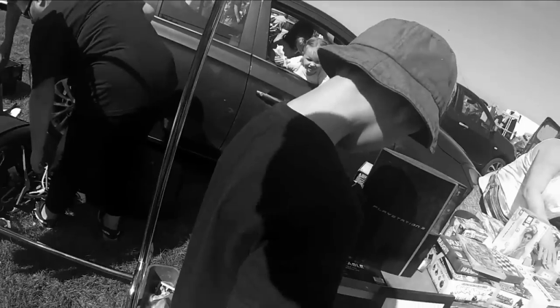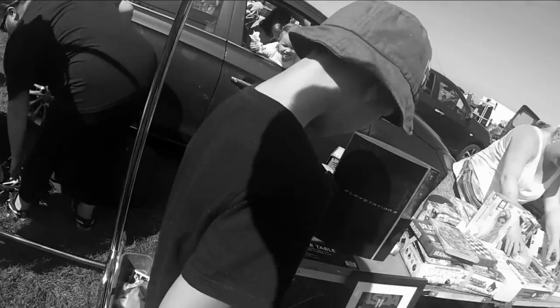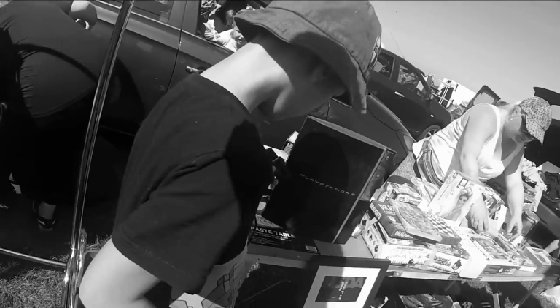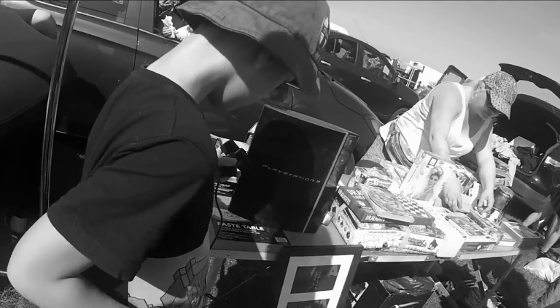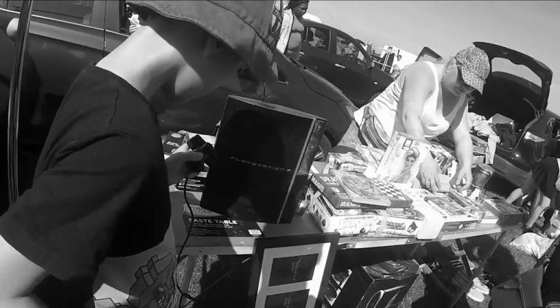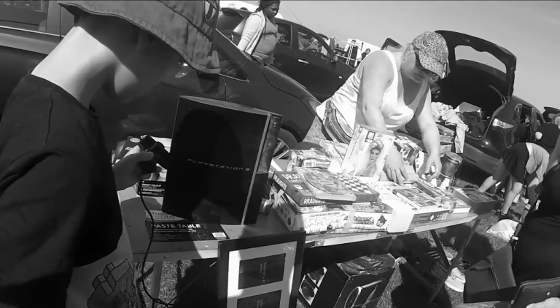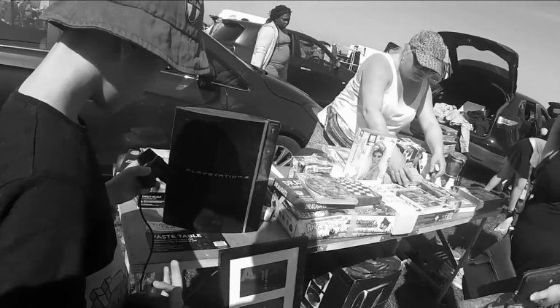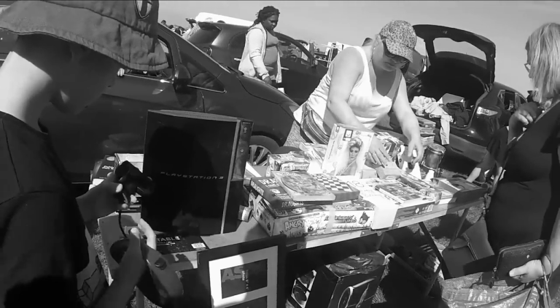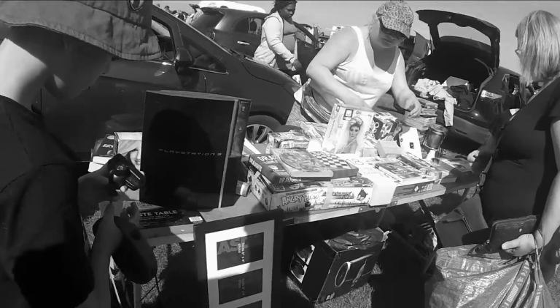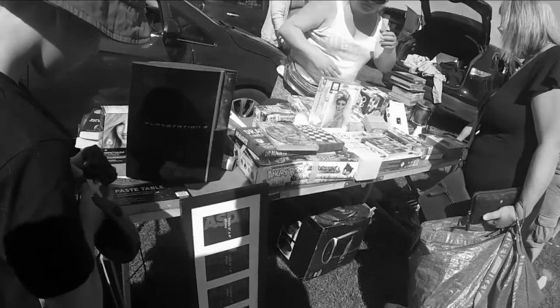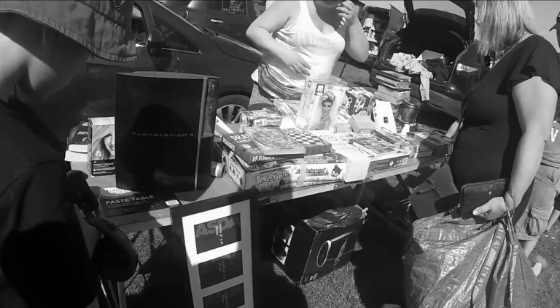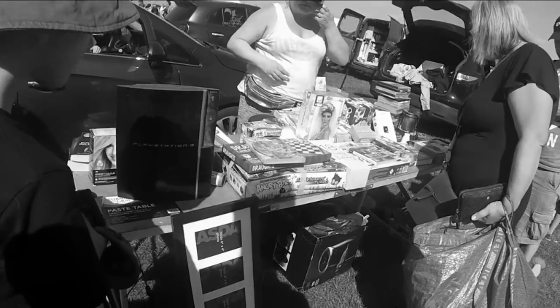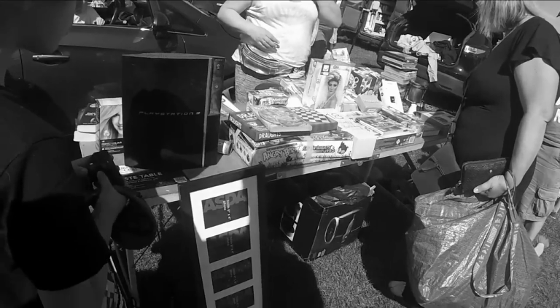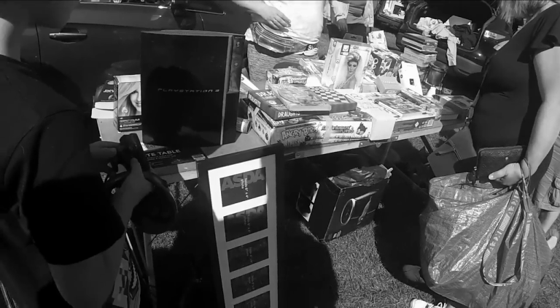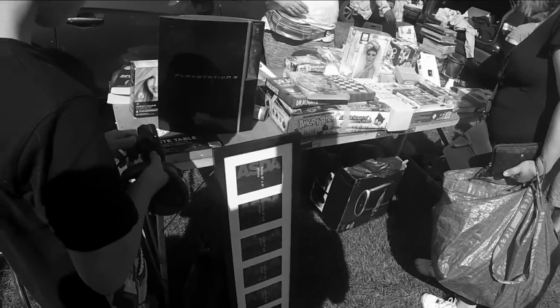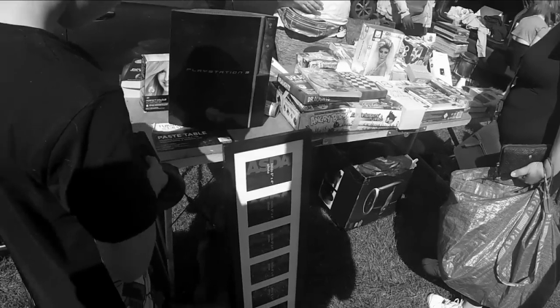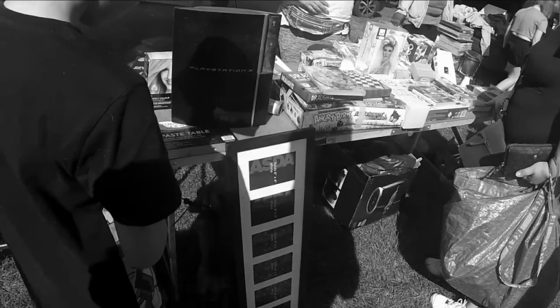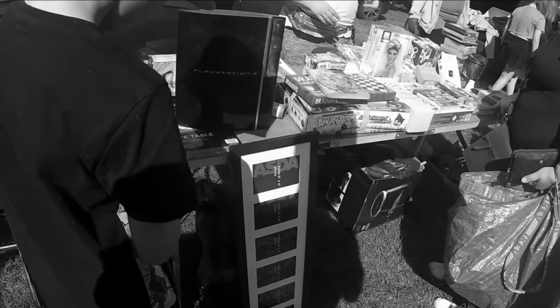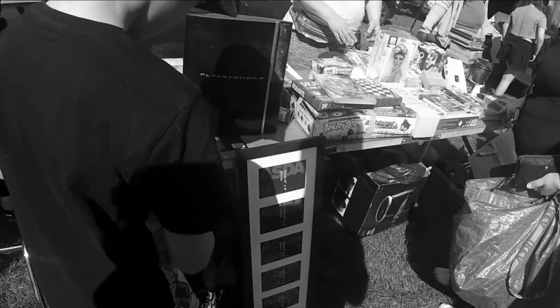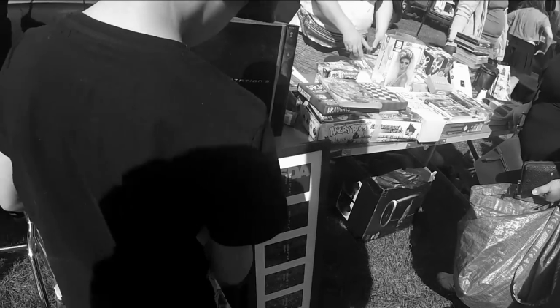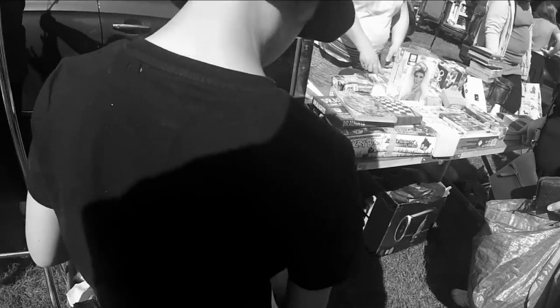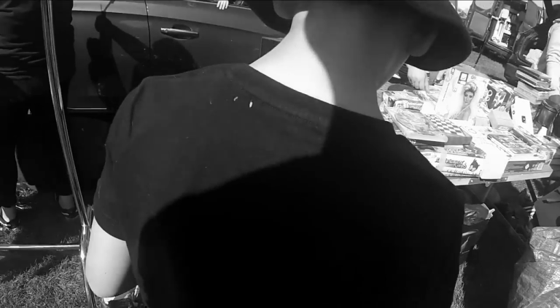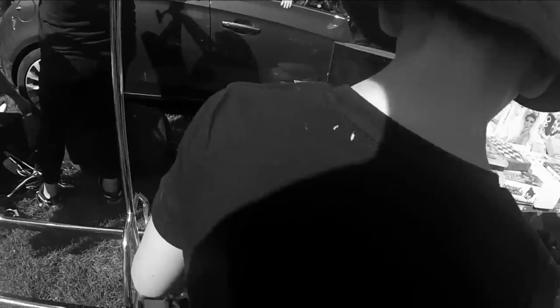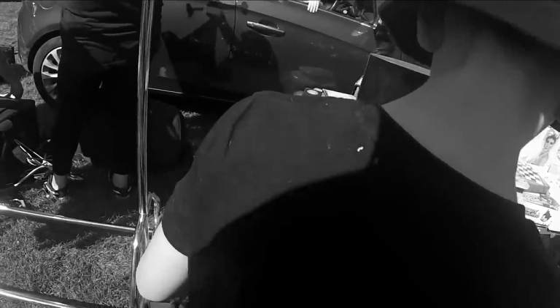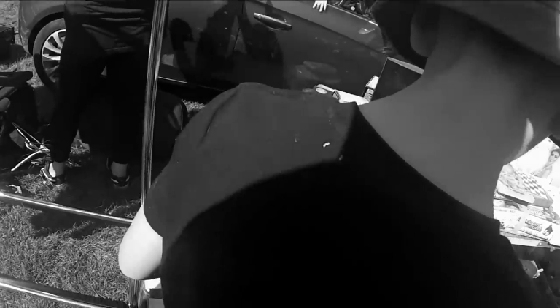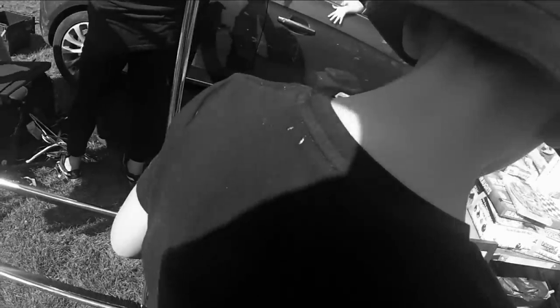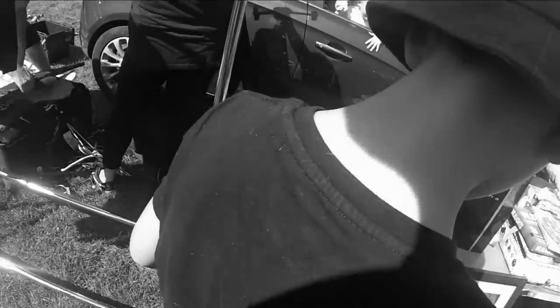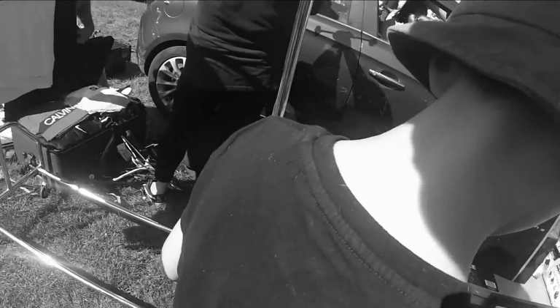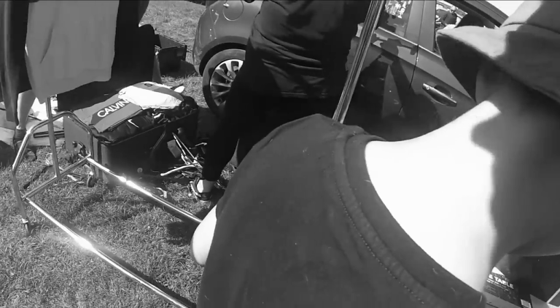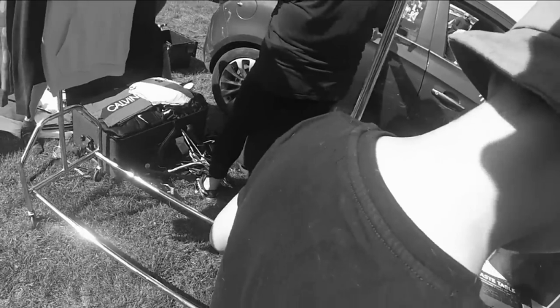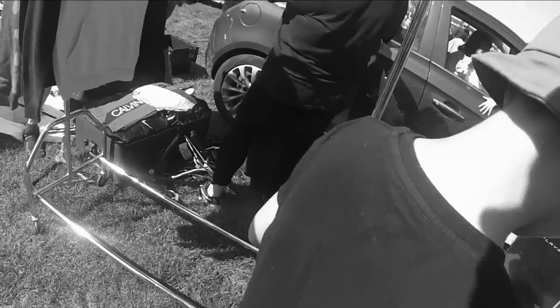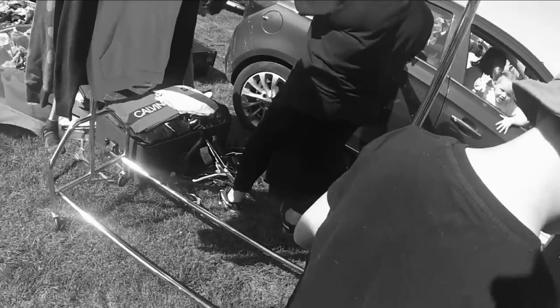Before we get into the actual pickups of today, this PS3 — I was frustrated by this.